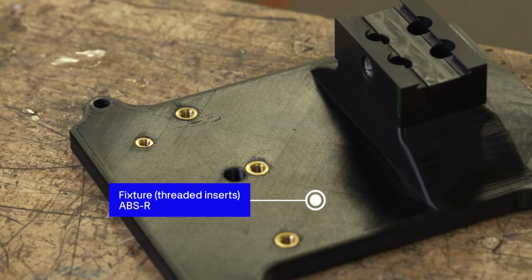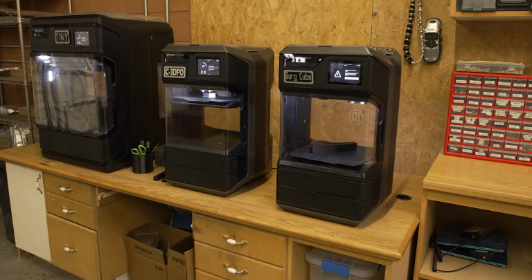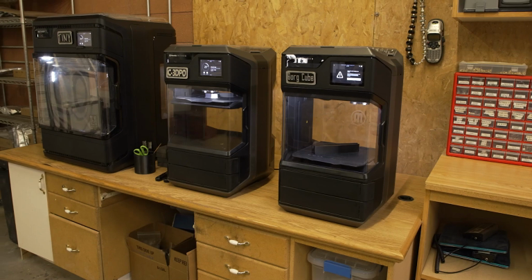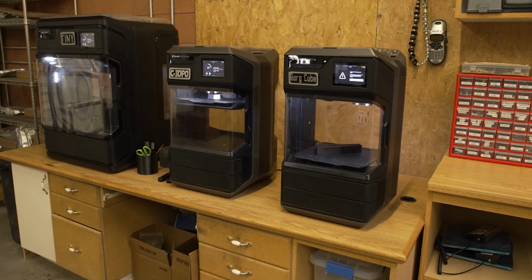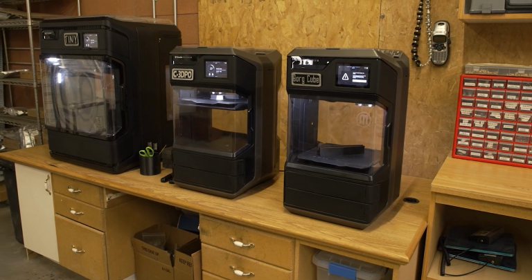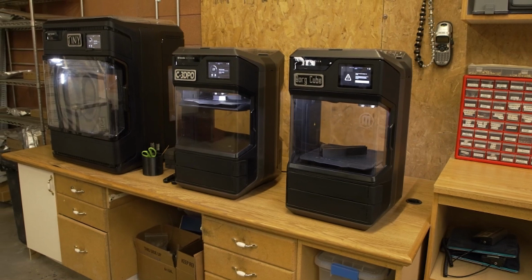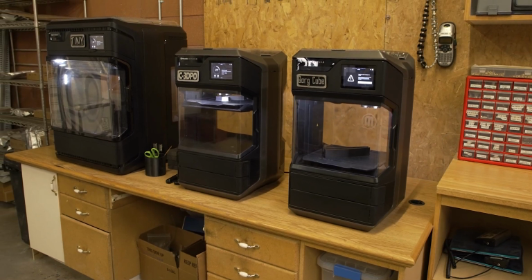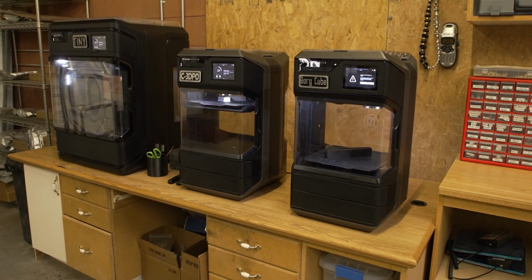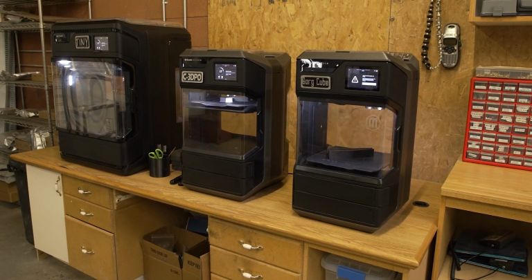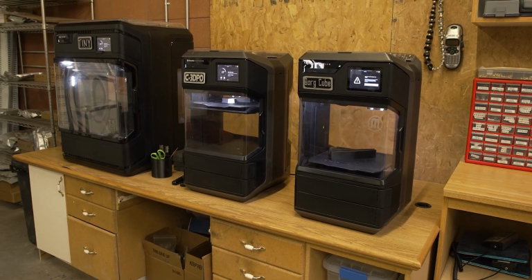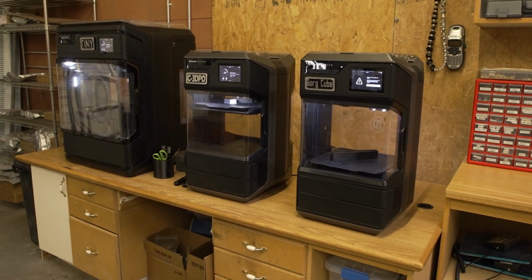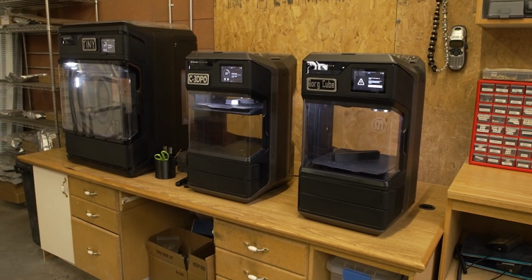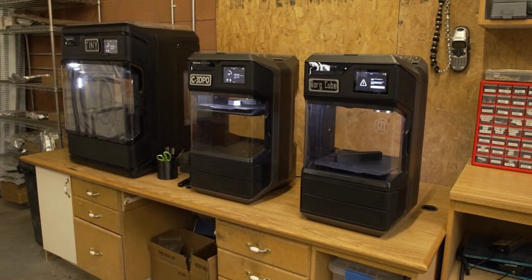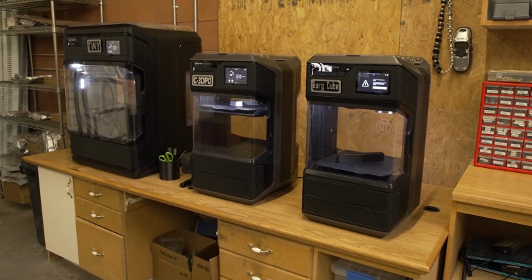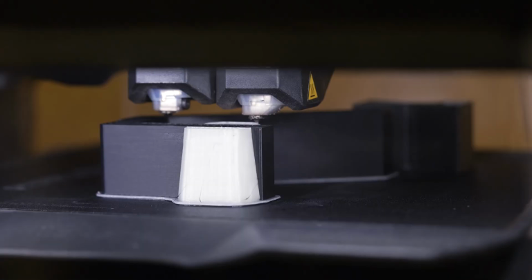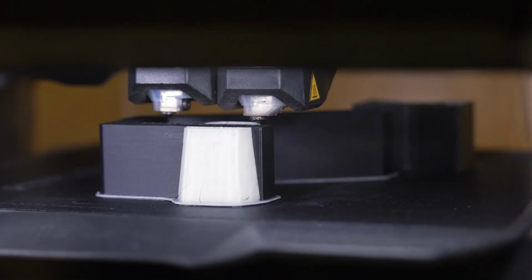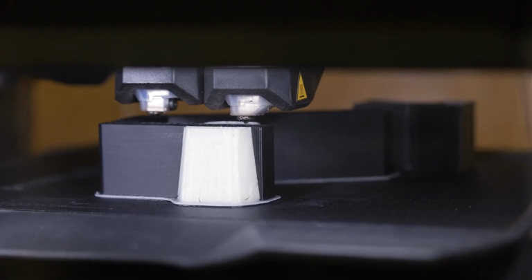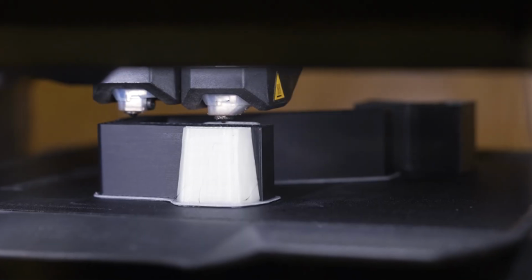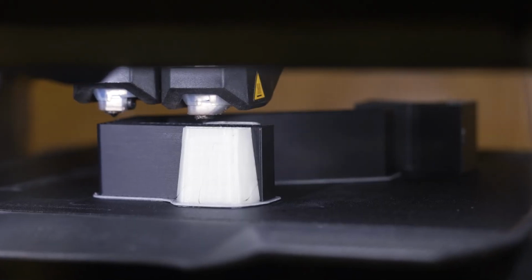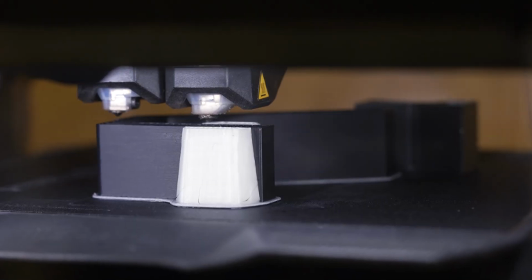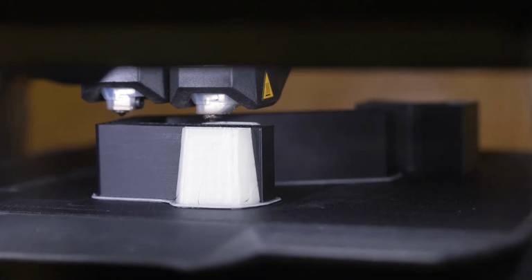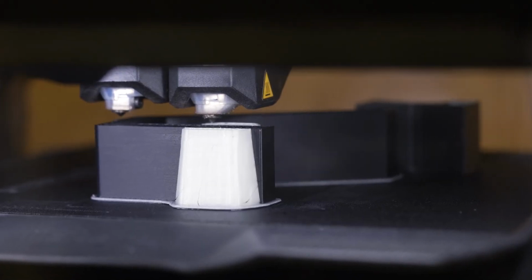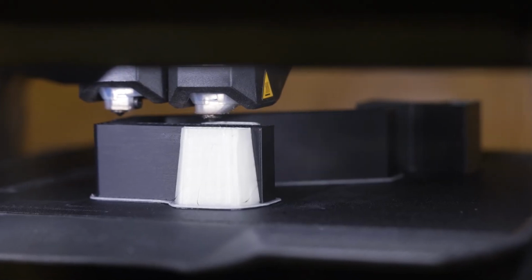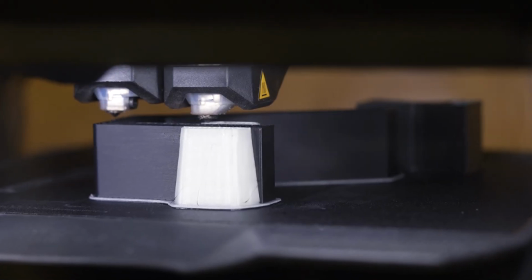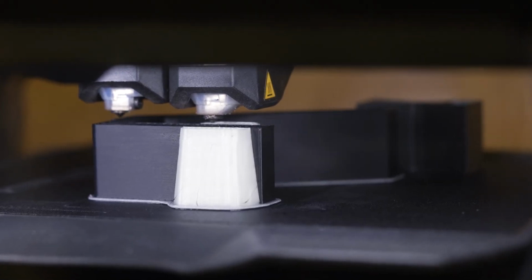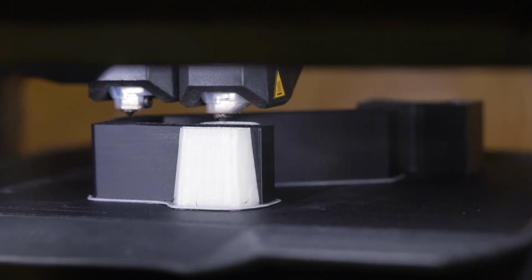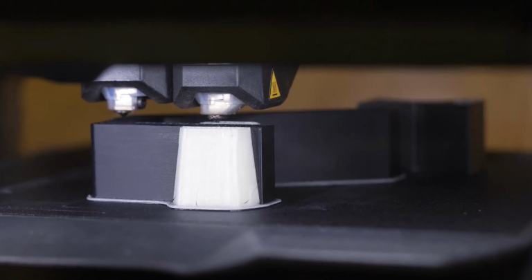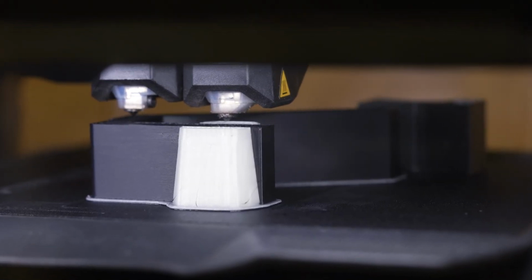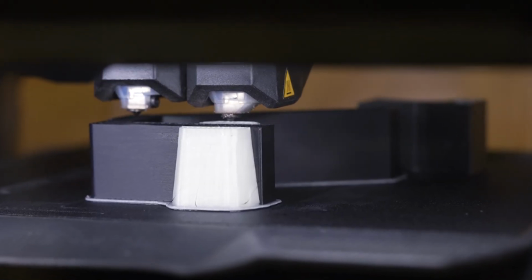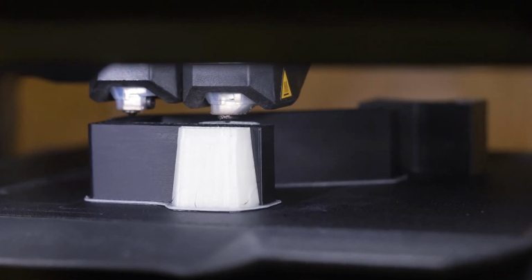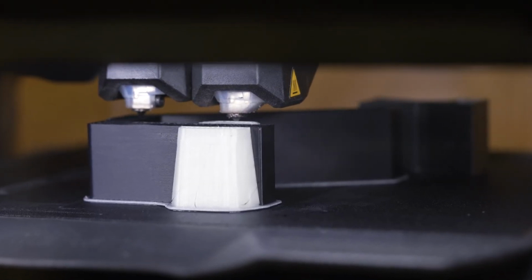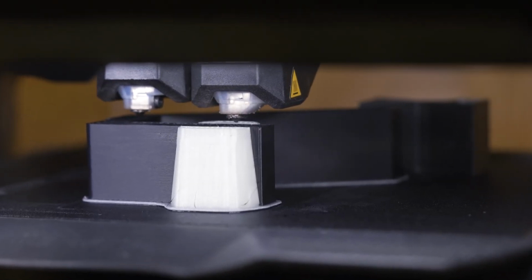The three 3D printers are running somewhere between 80% and 90% of the time, and that includes nights and weekends.